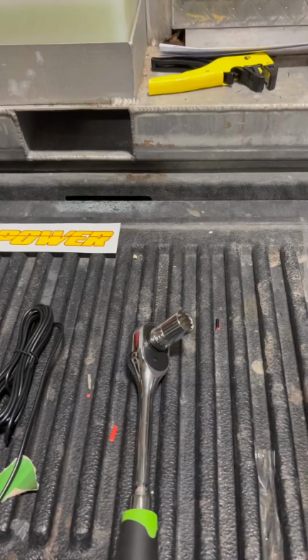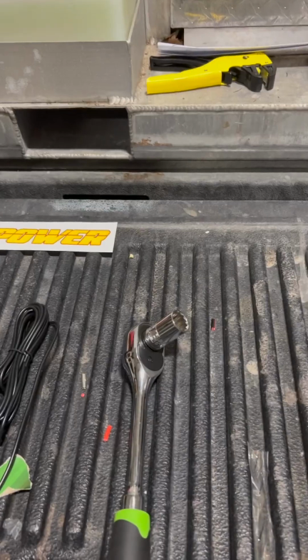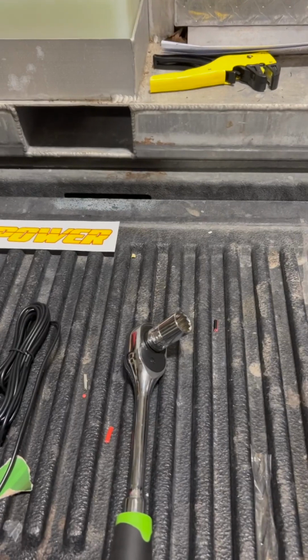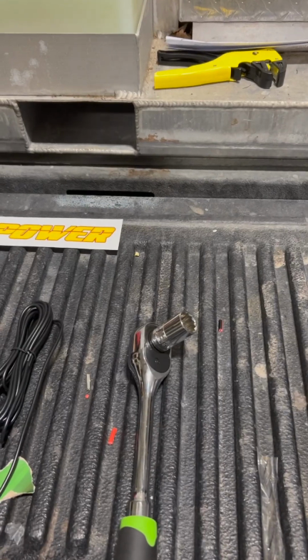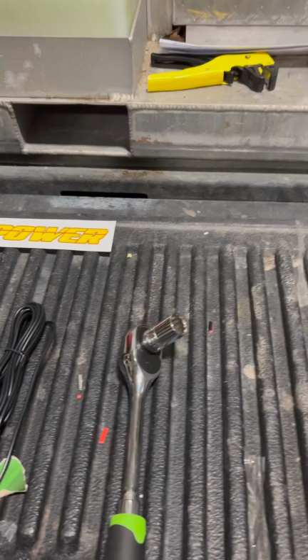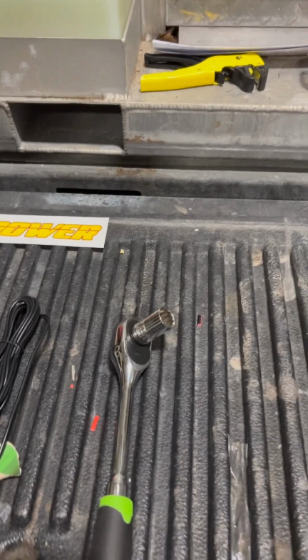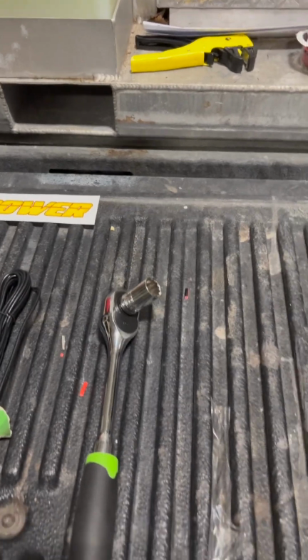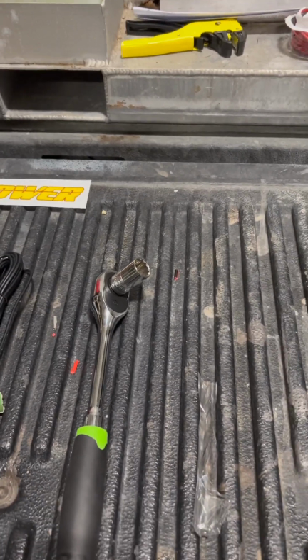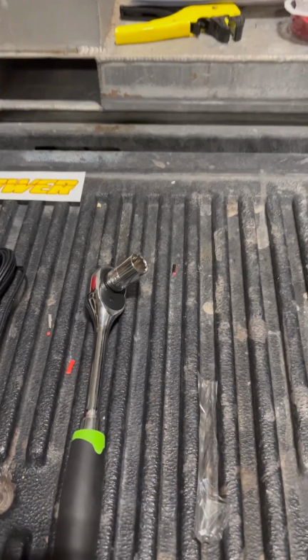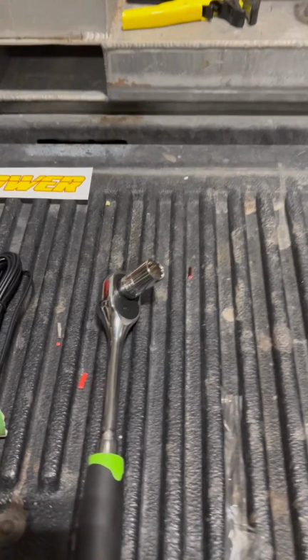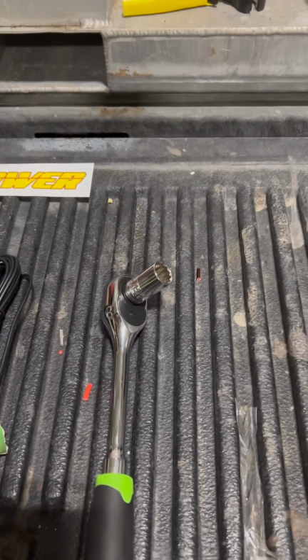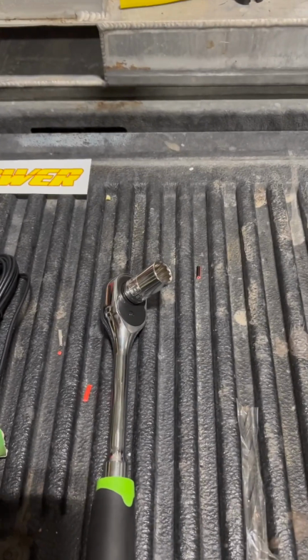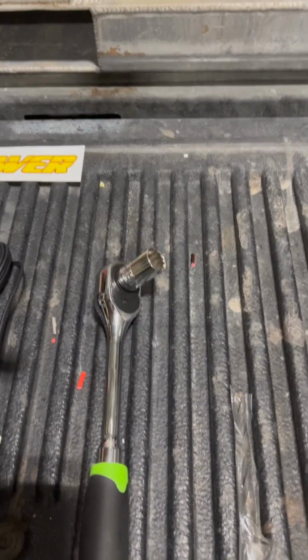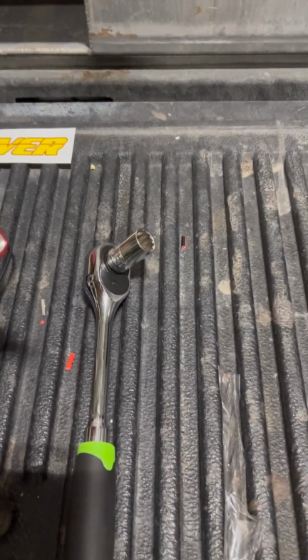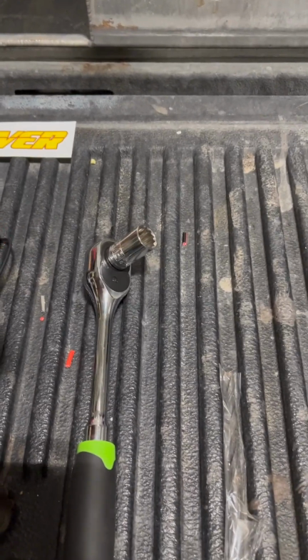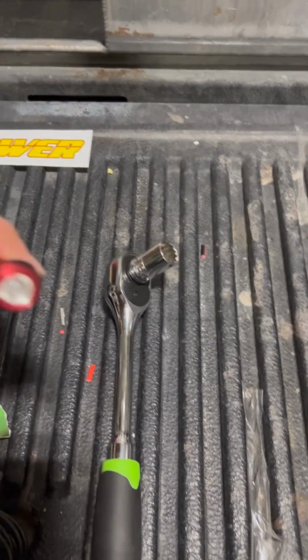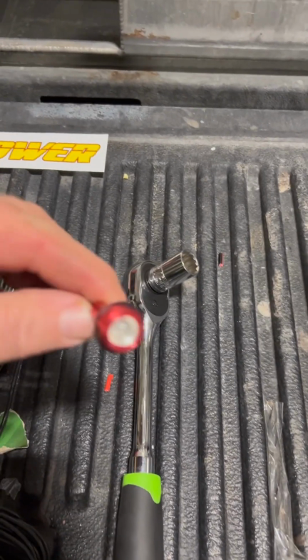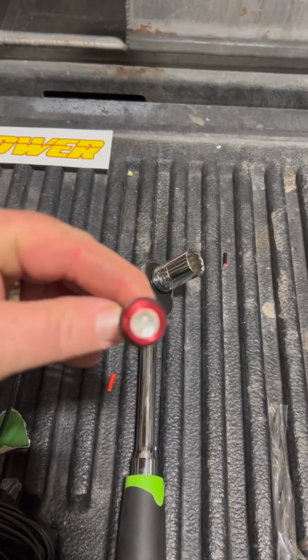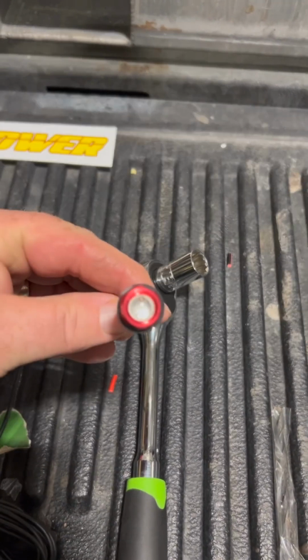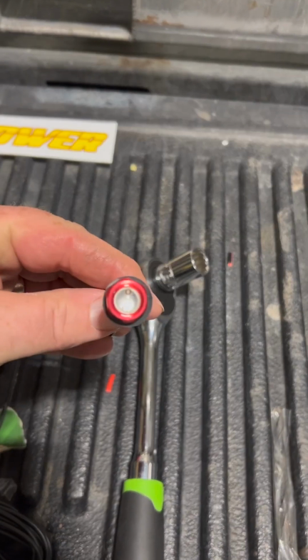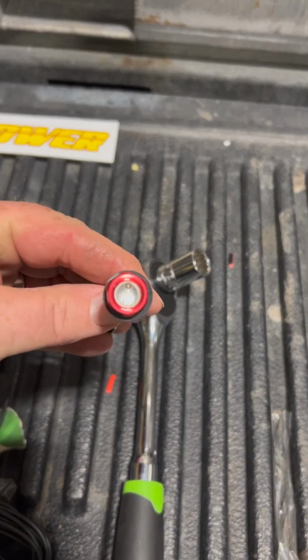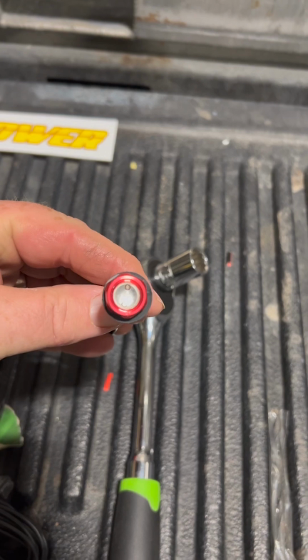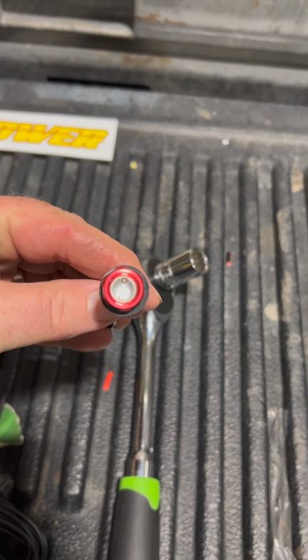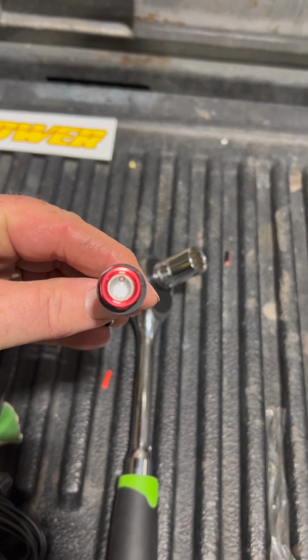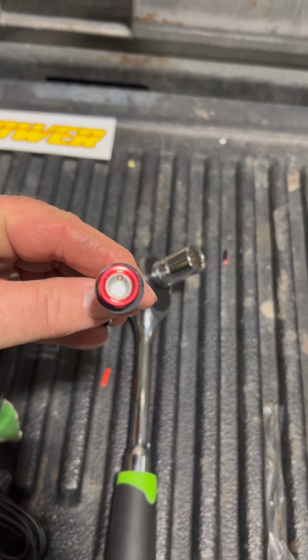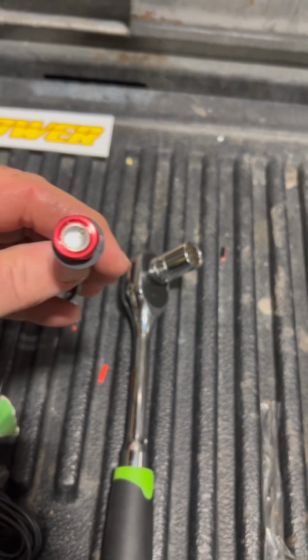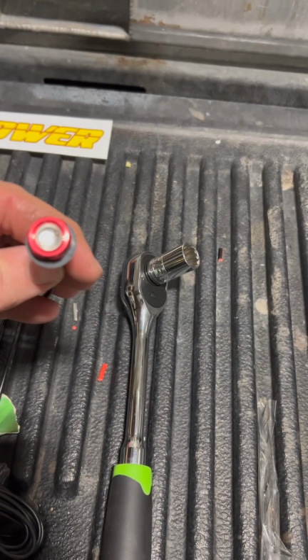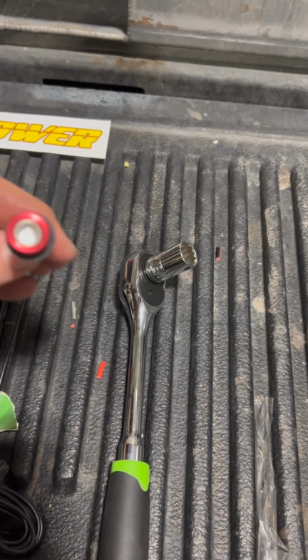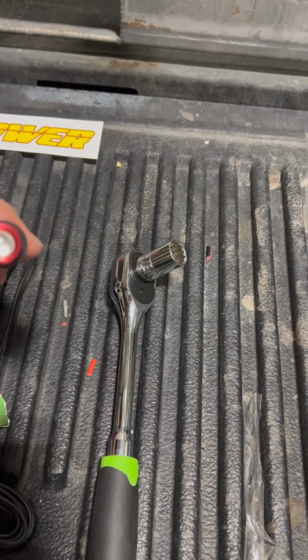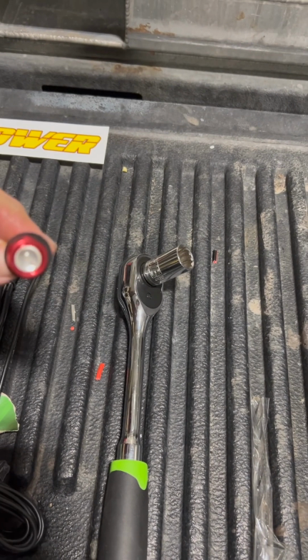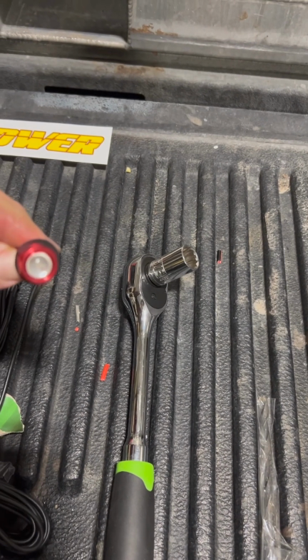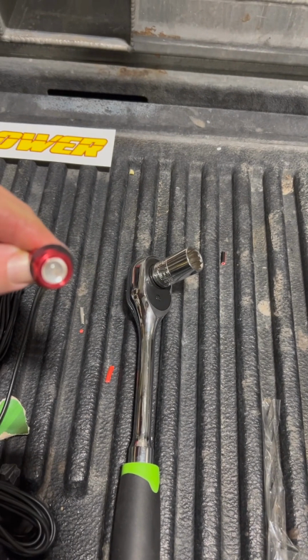One more thing you might want is a 5/8 socket, because it'll go right on the lights and it'll make it easier to put these in.